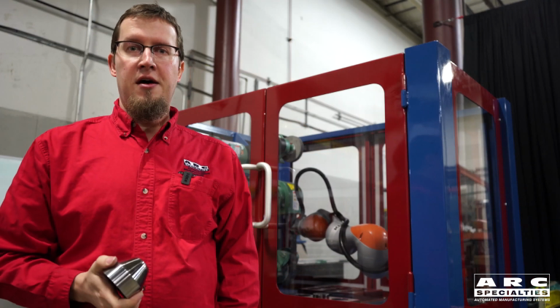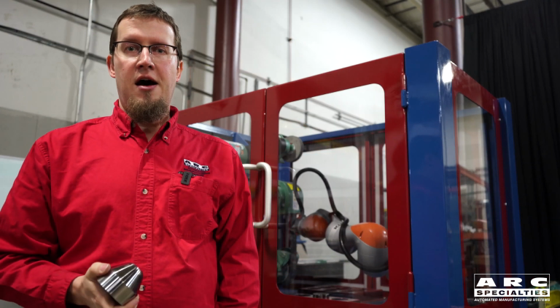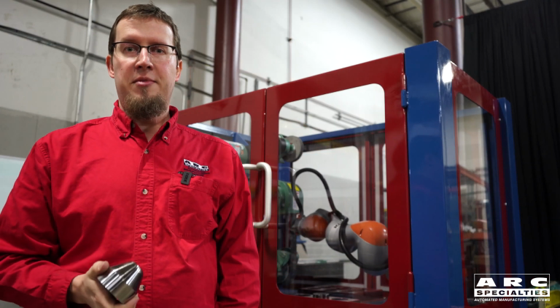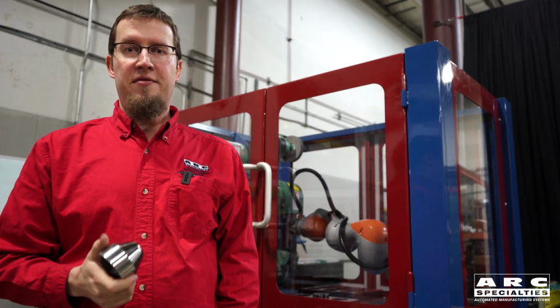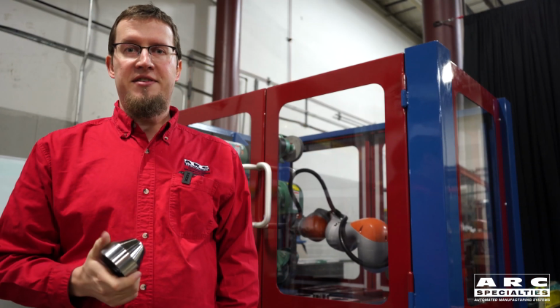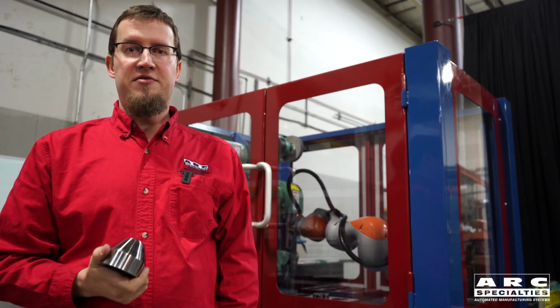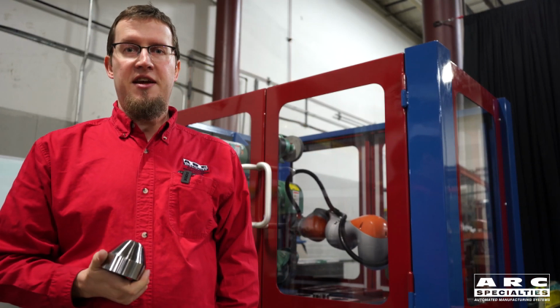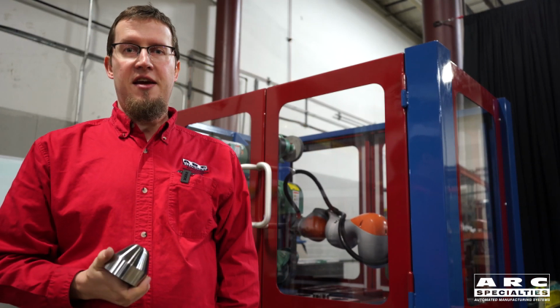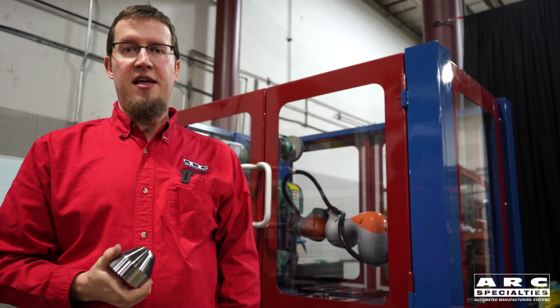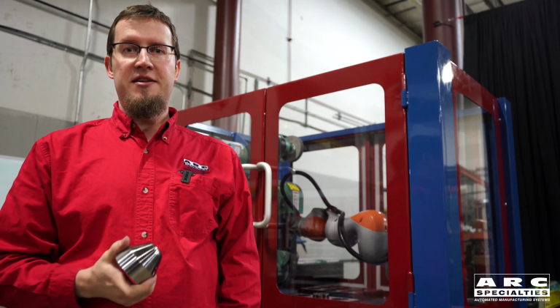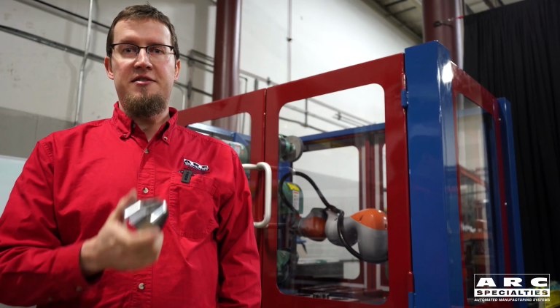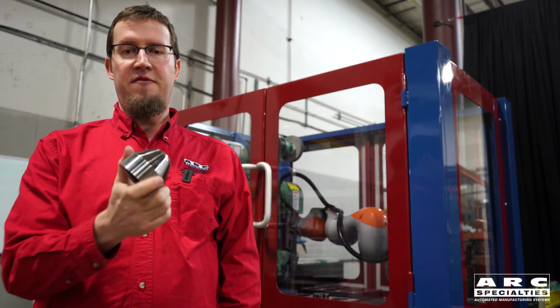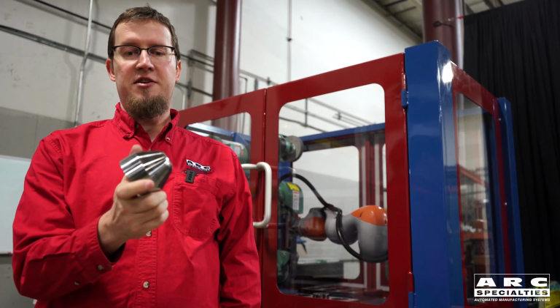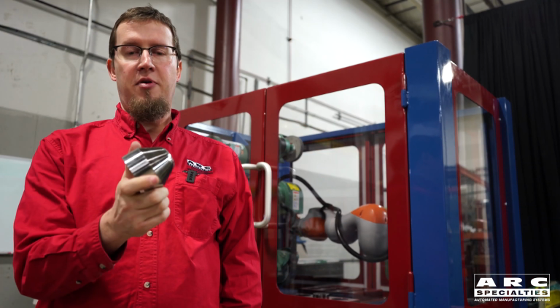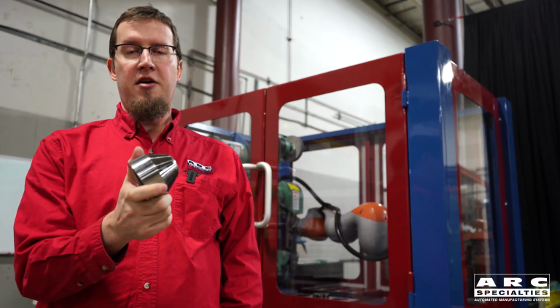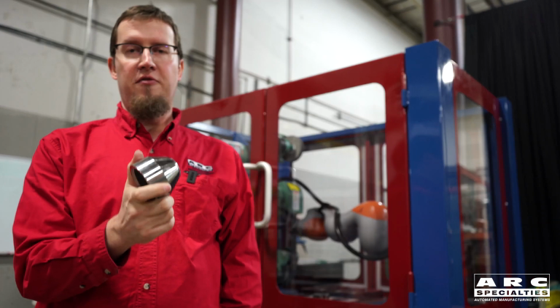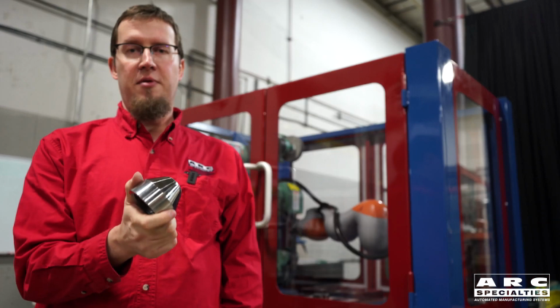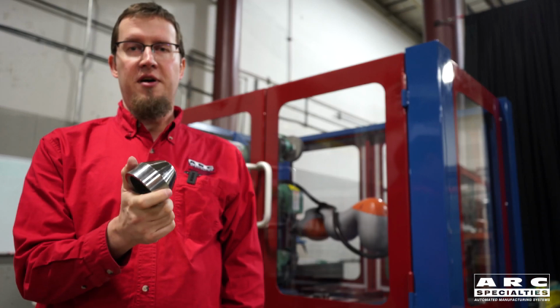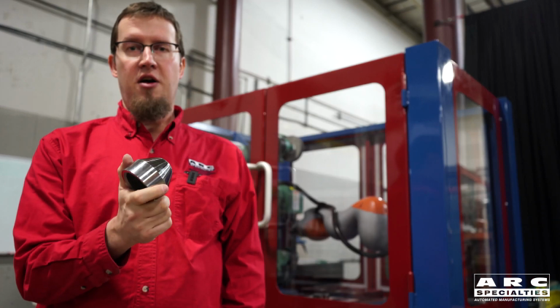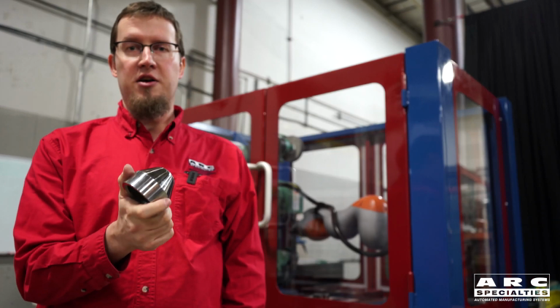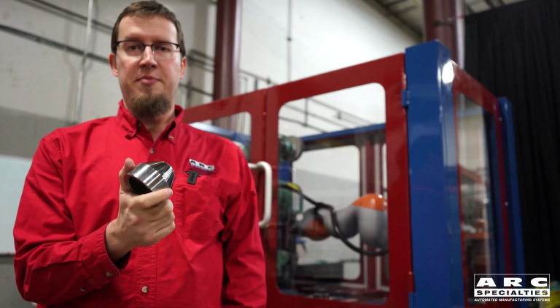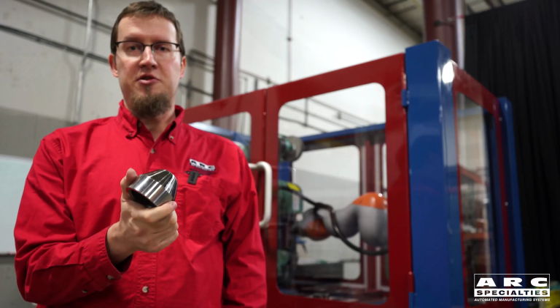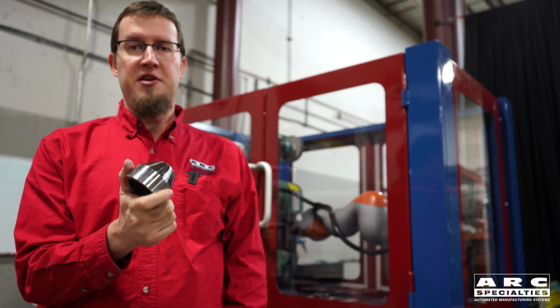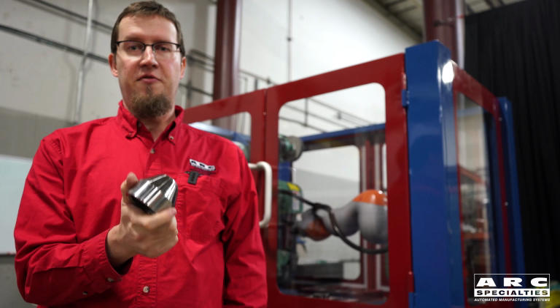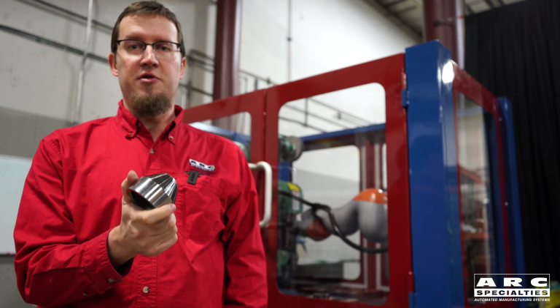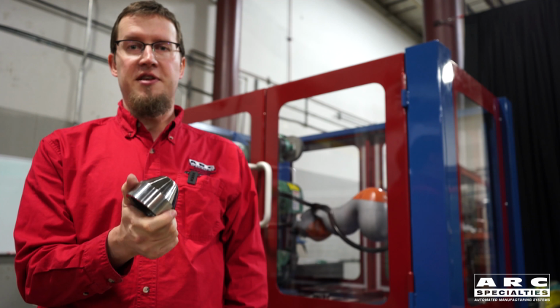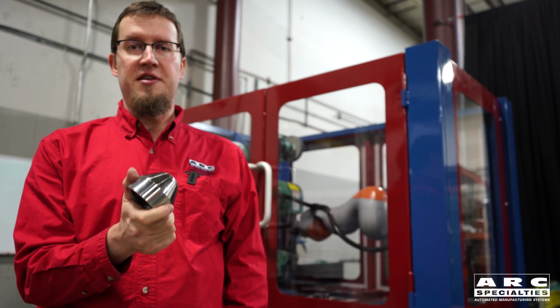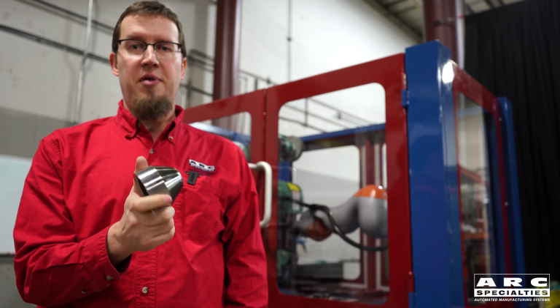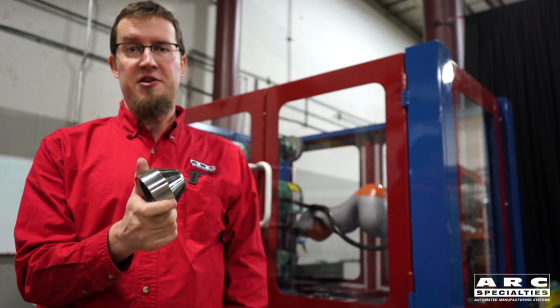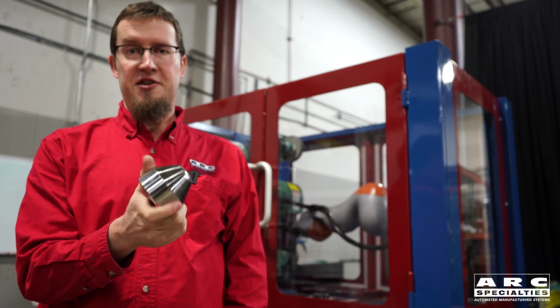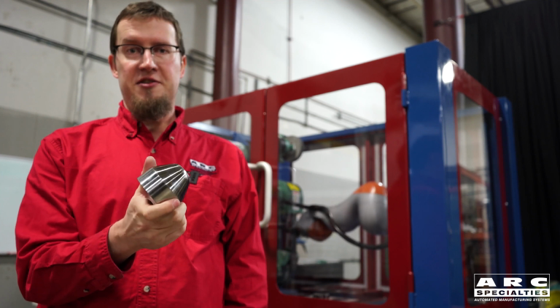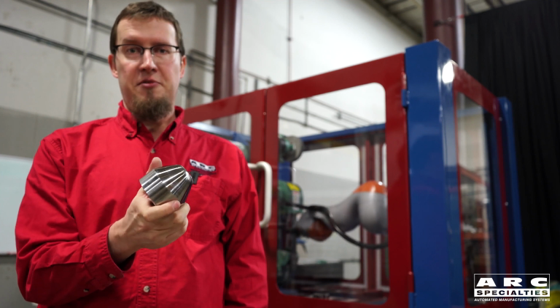I'm Kevin Sevcik, and this is the finished part from the ARC Specialties Force Sensitive Polishing System.